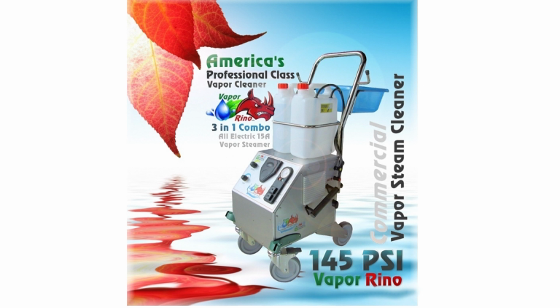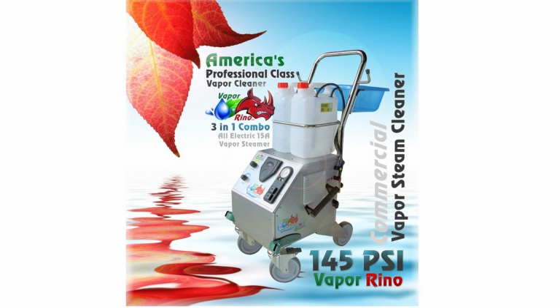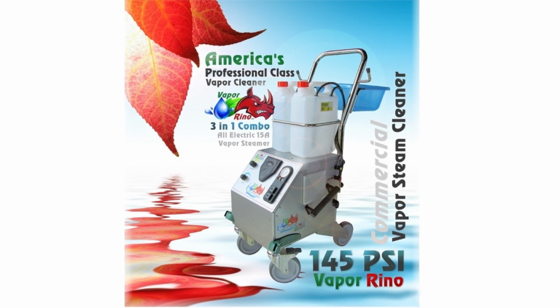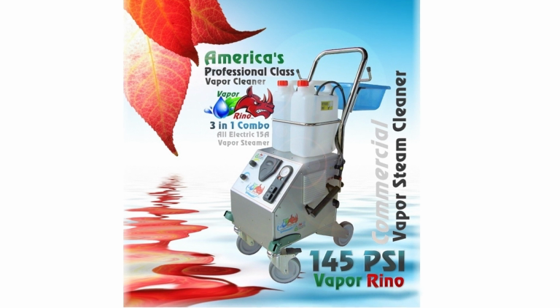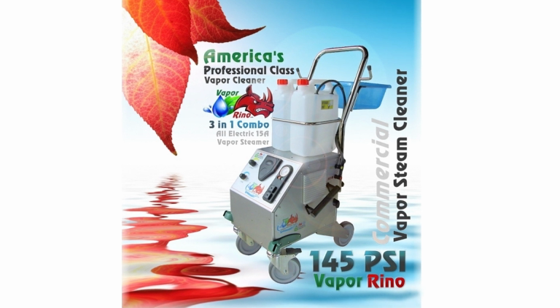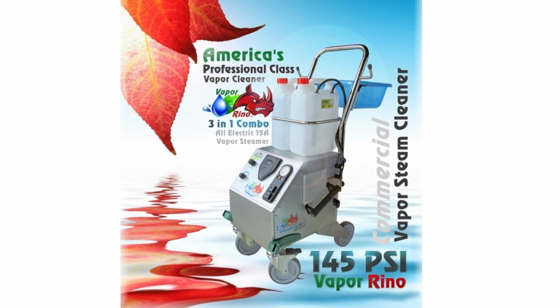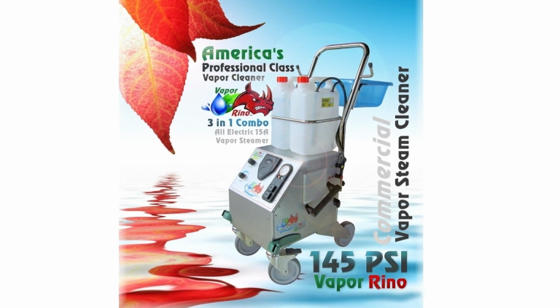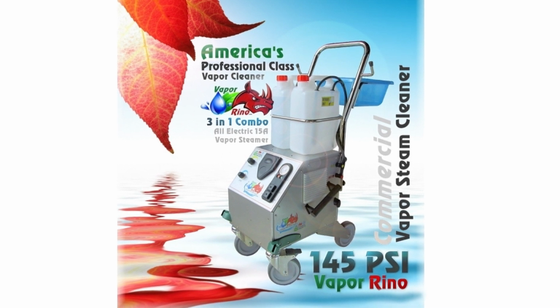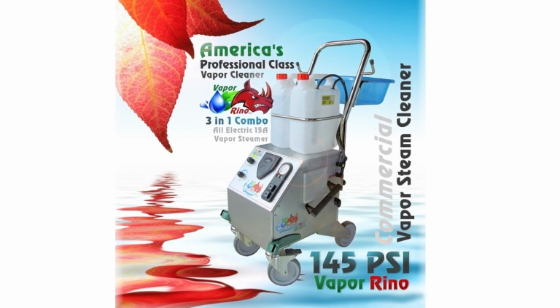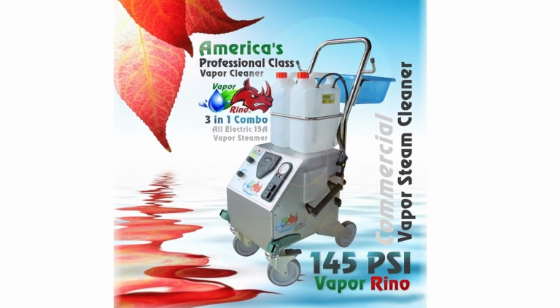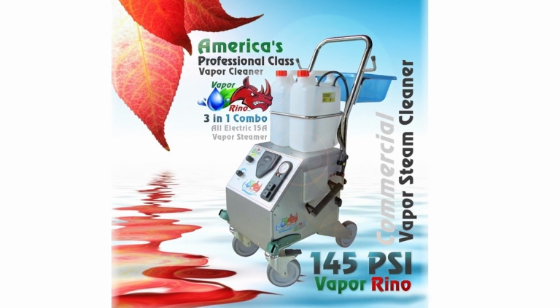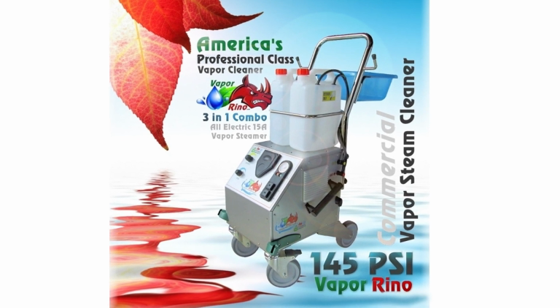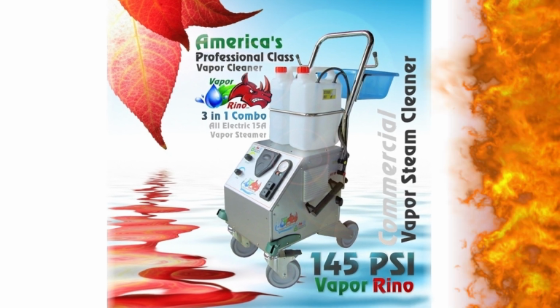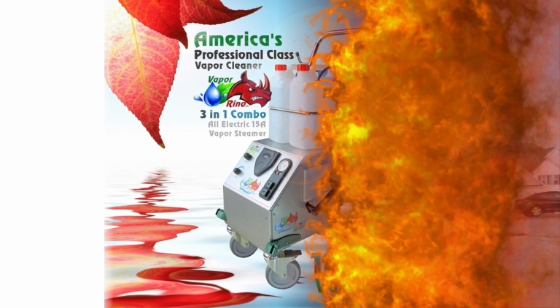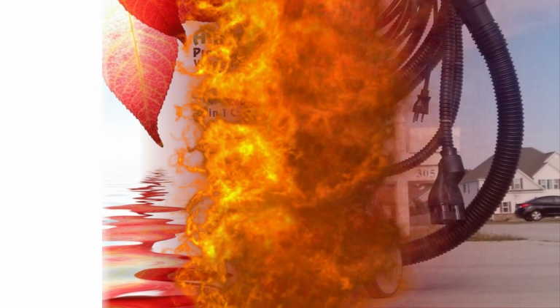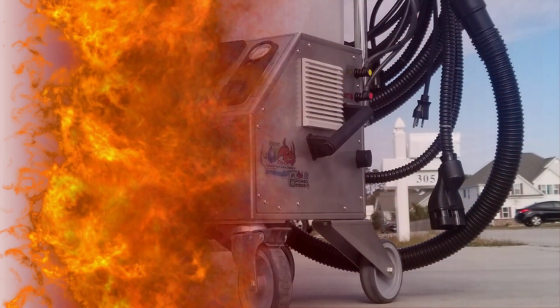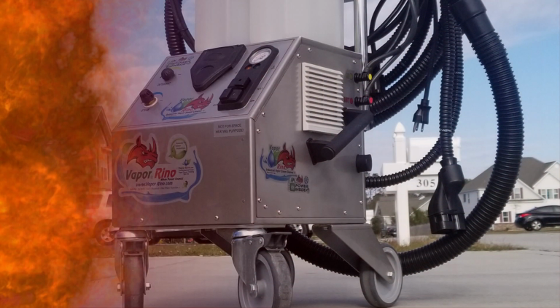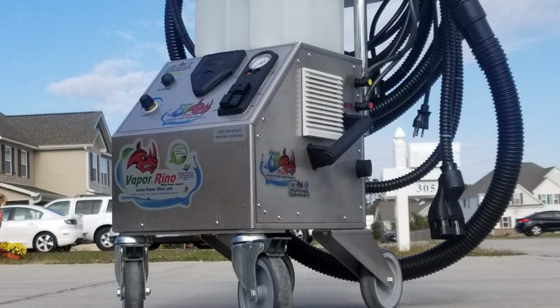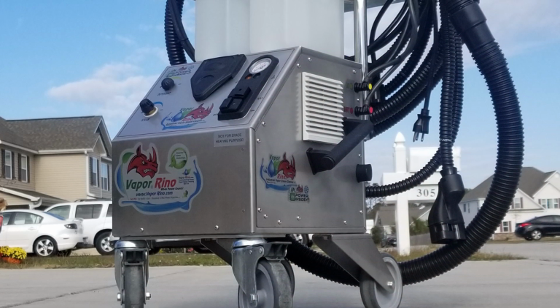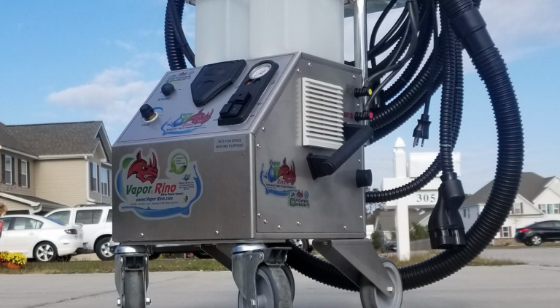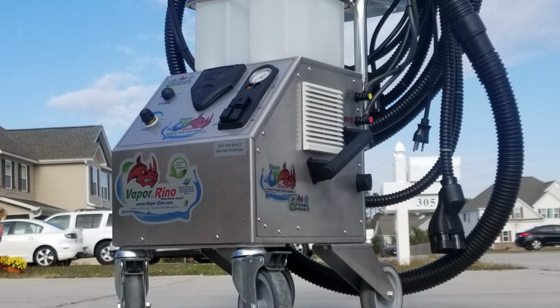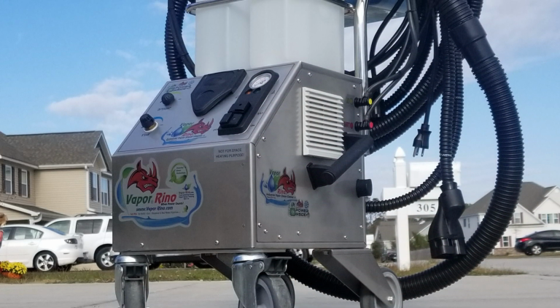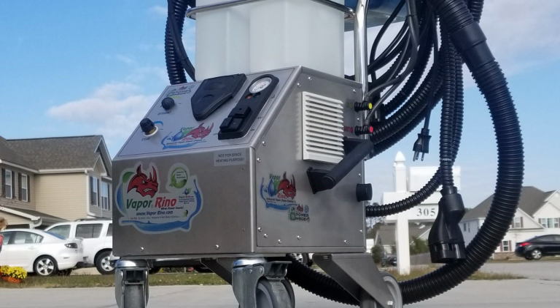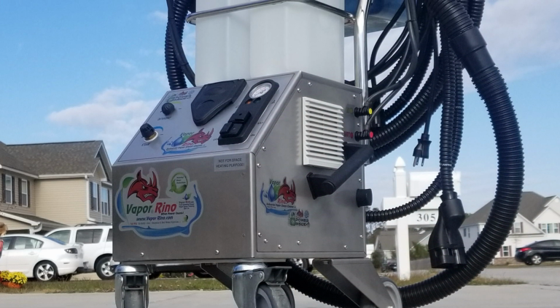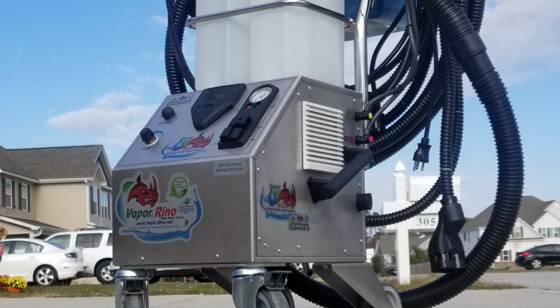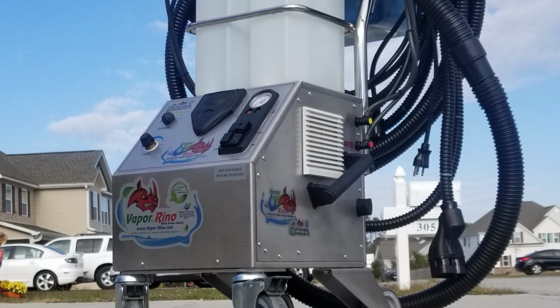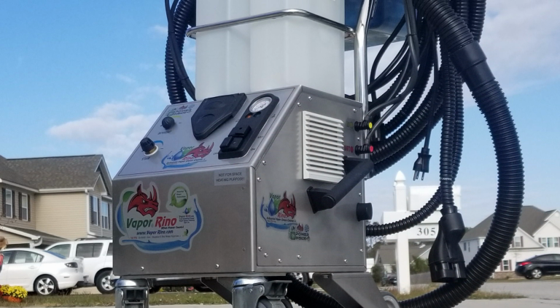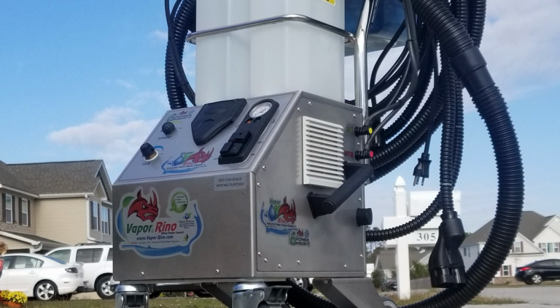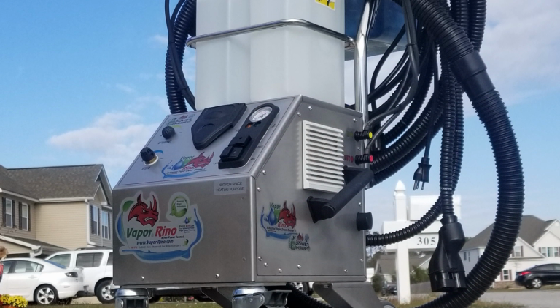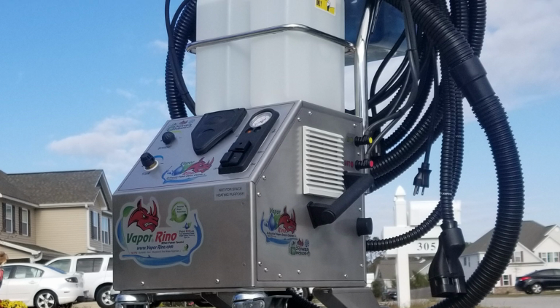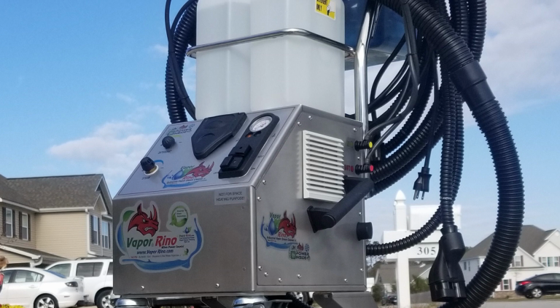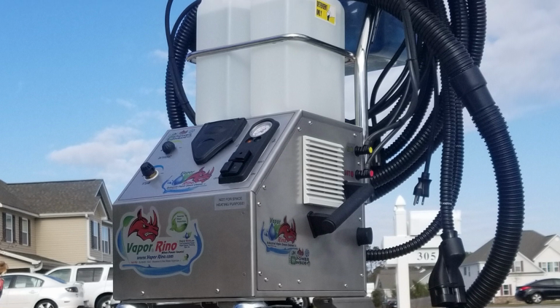Introducing the Vapor Rhino 3-in-1 System — 145 PSI of Pleating Madness.